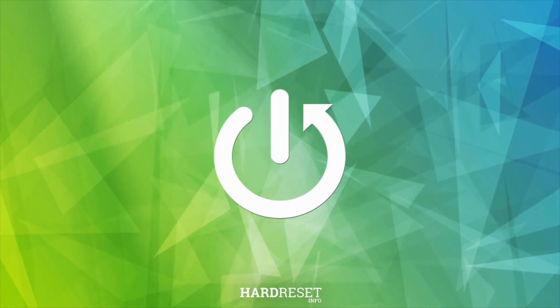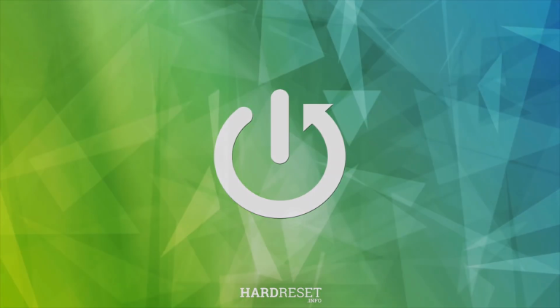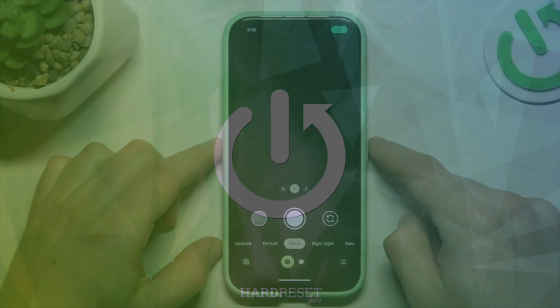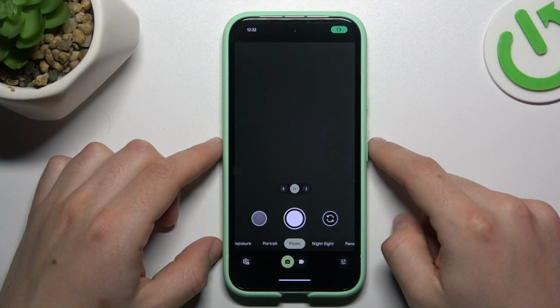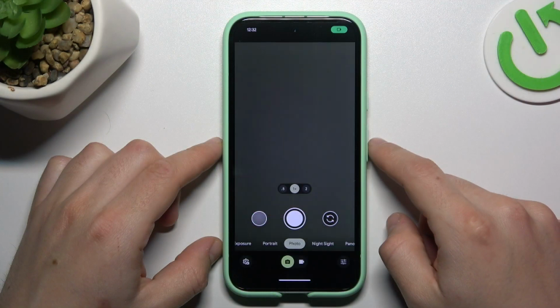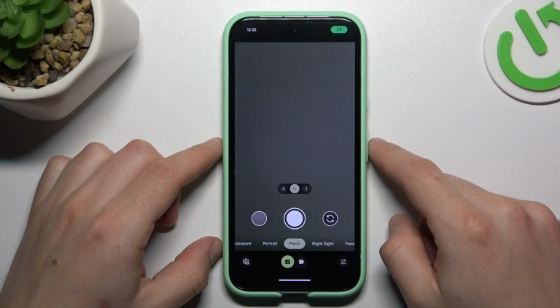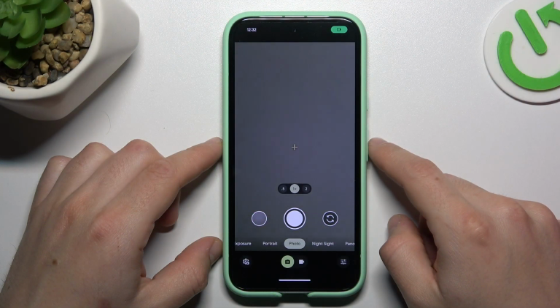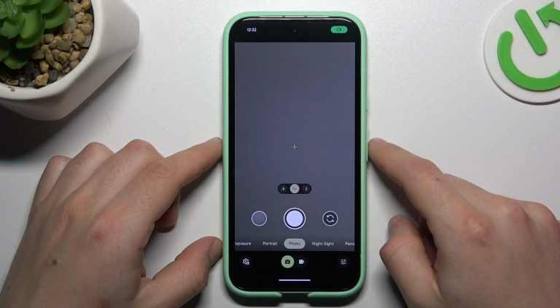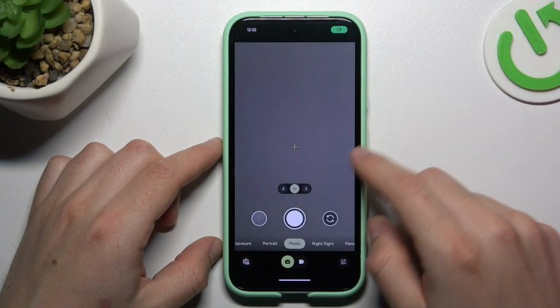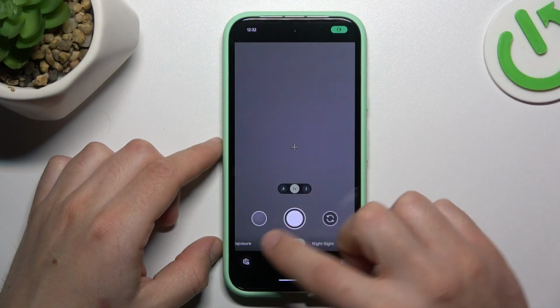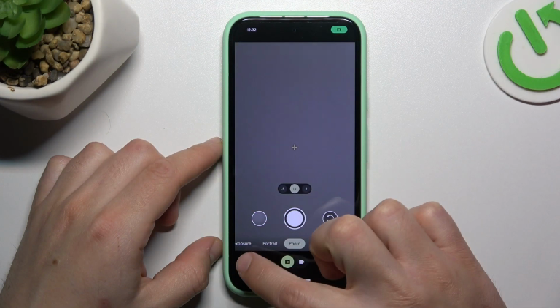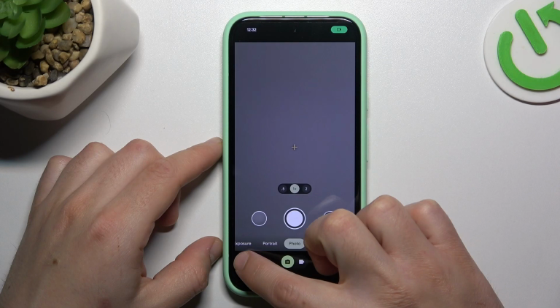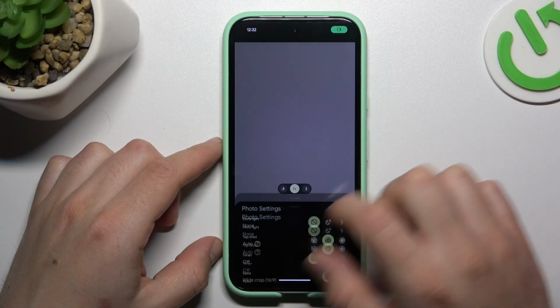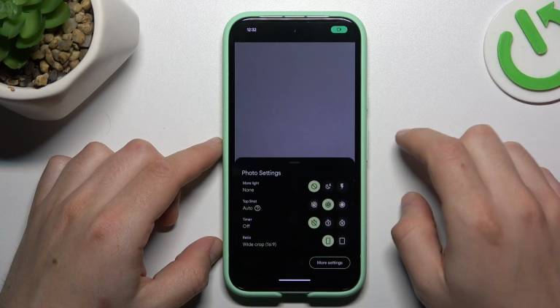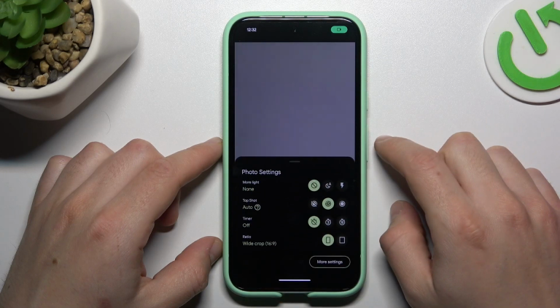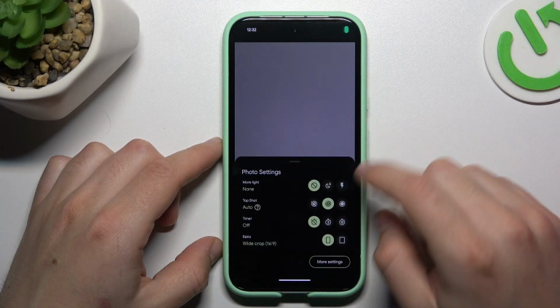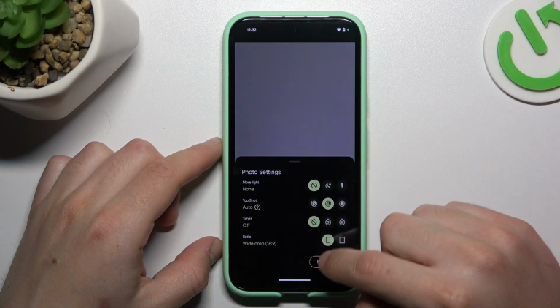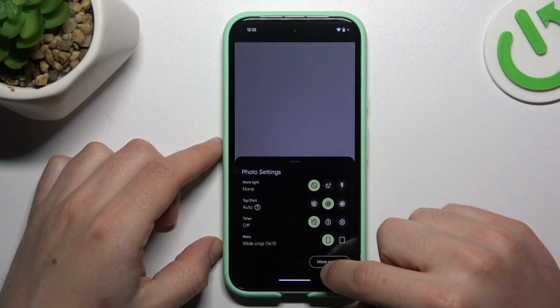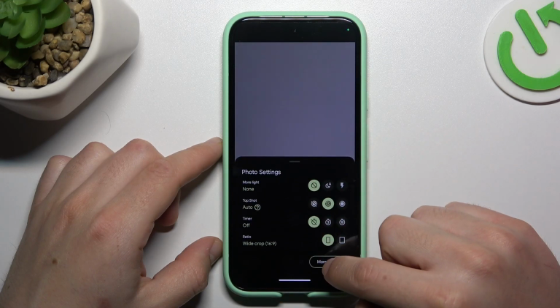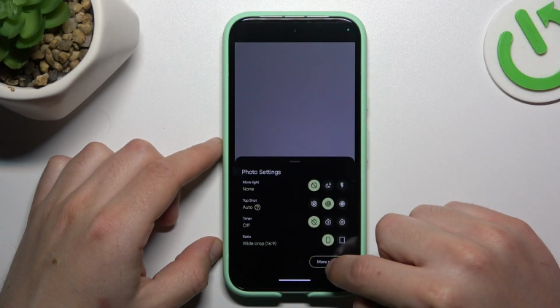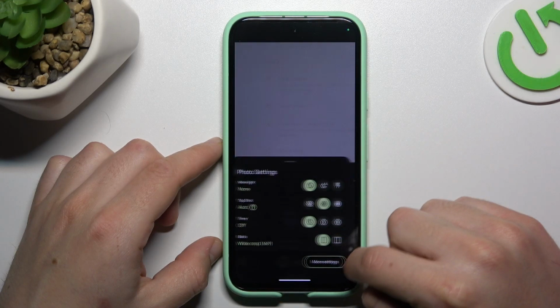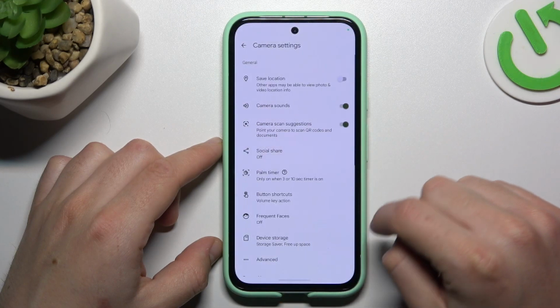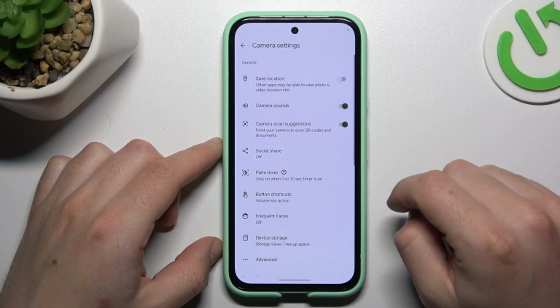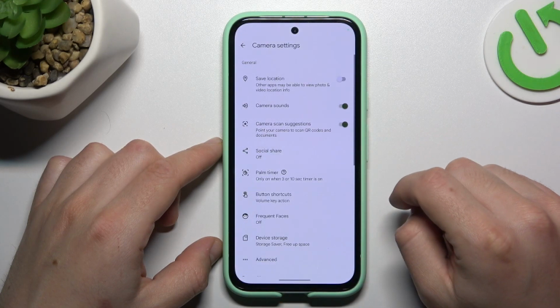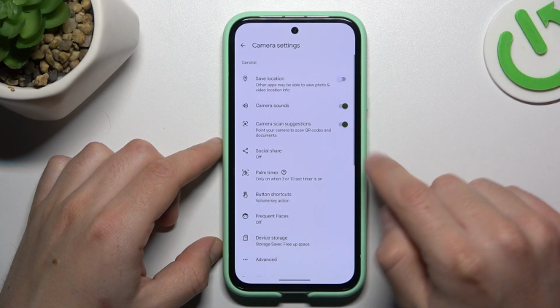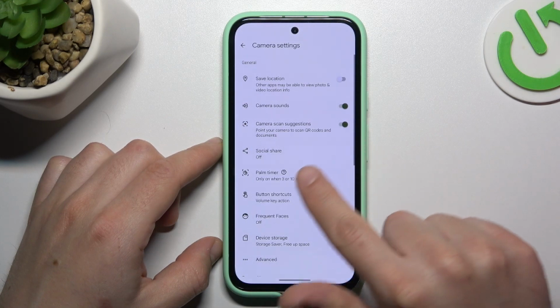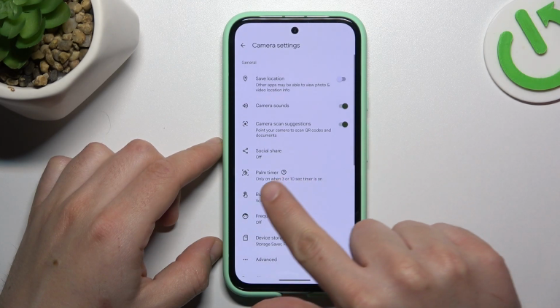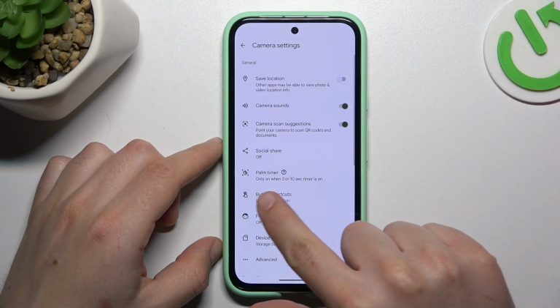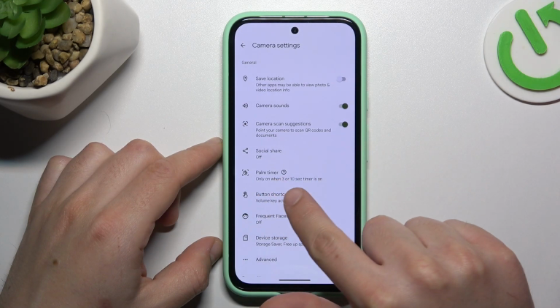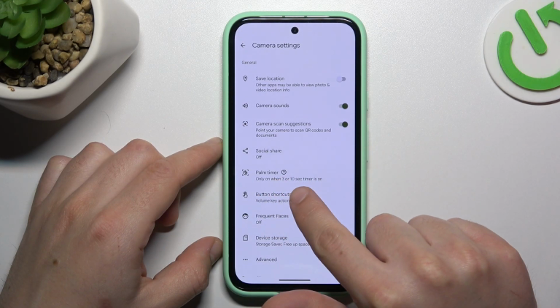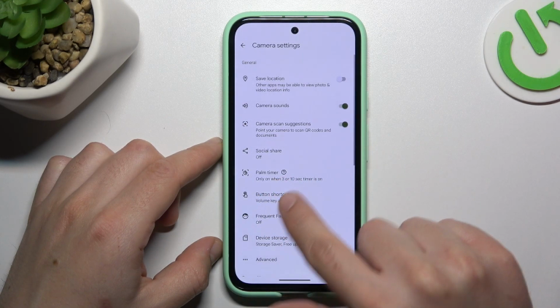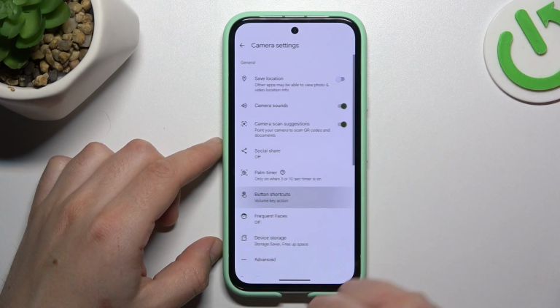I'm going to first open the camera app. Now click on the gear icon and open the more settings. Then click on the button shortcuts.